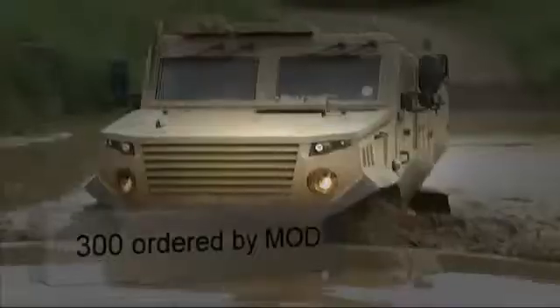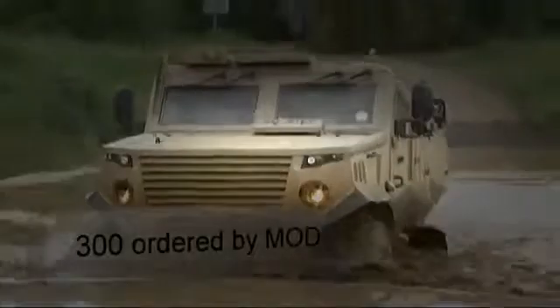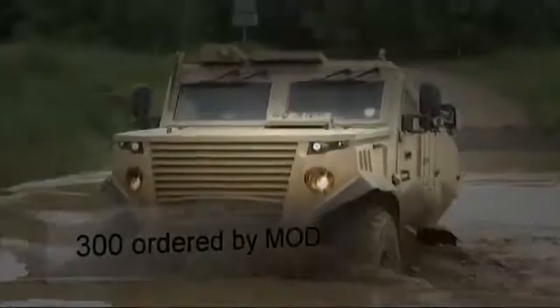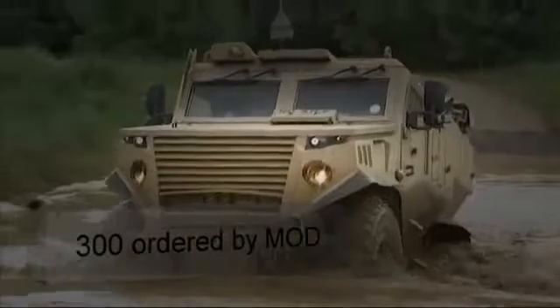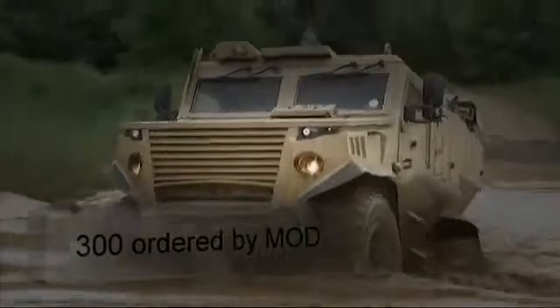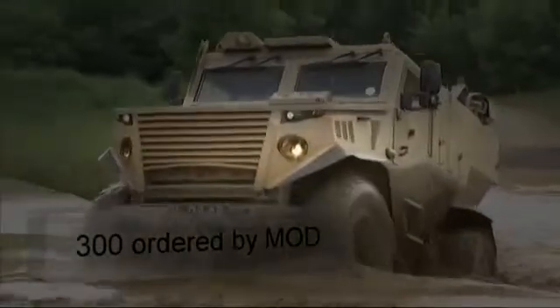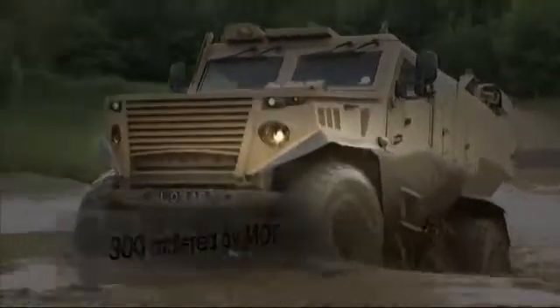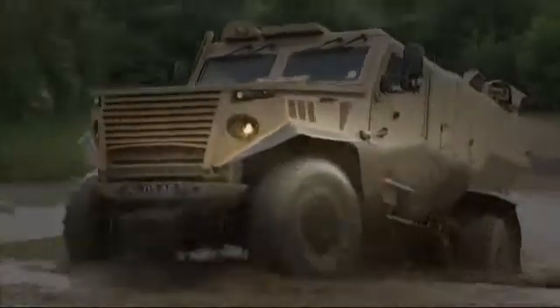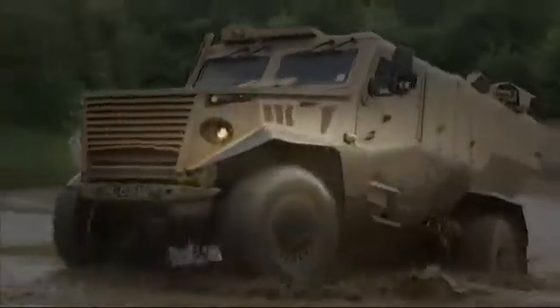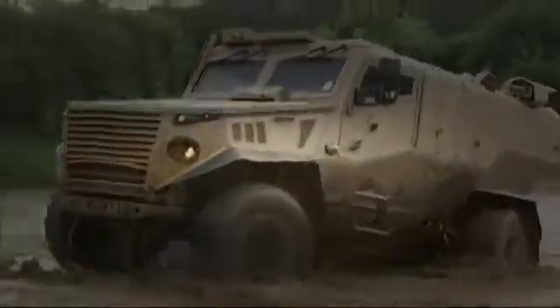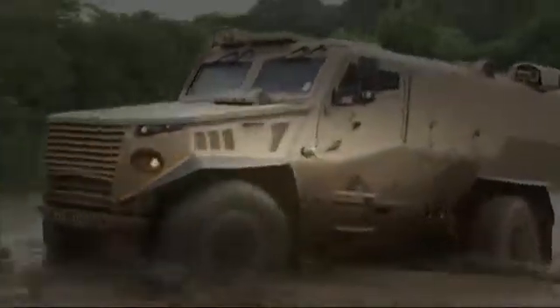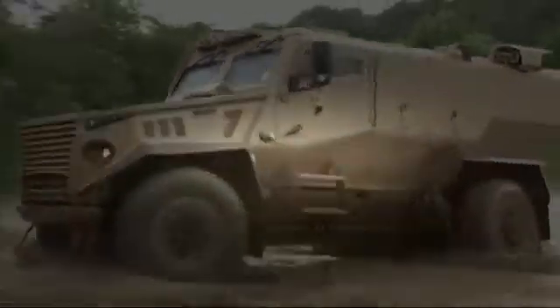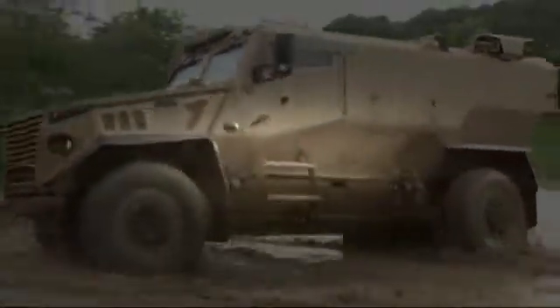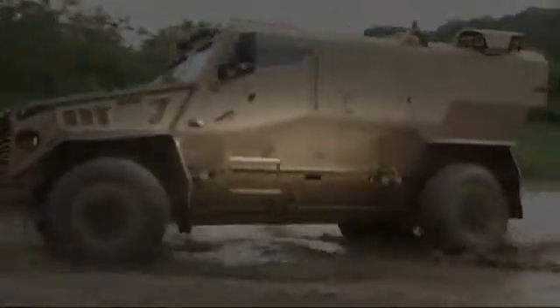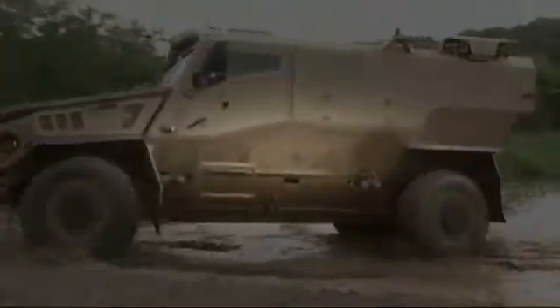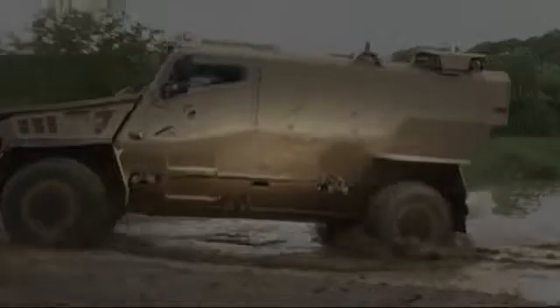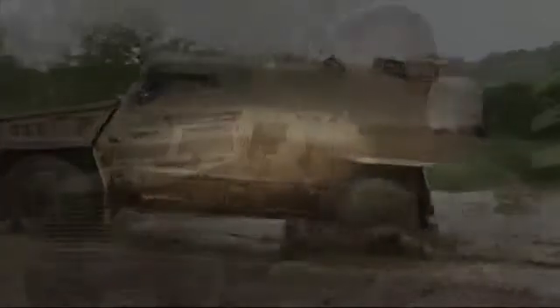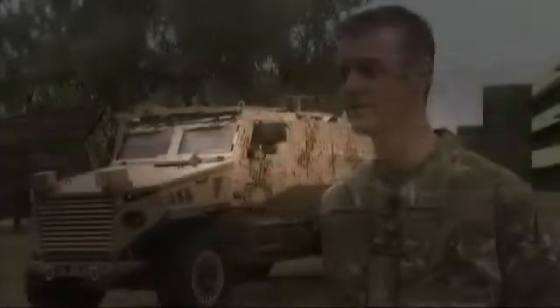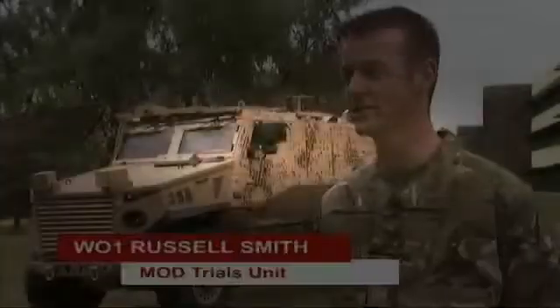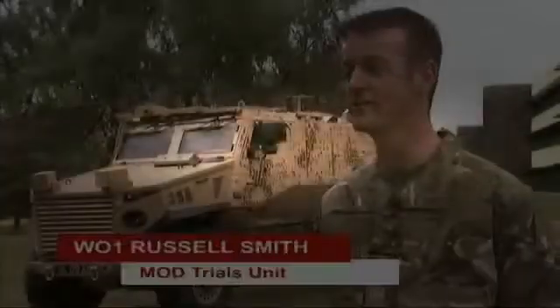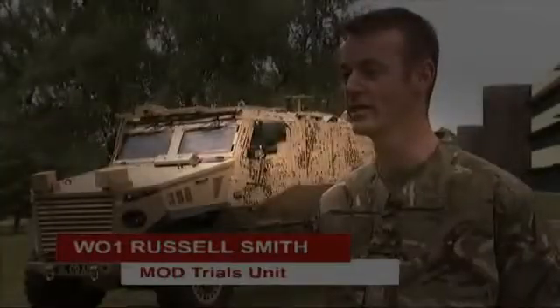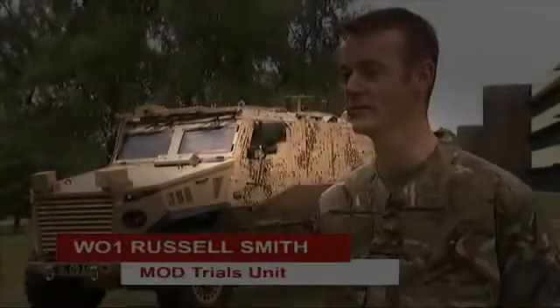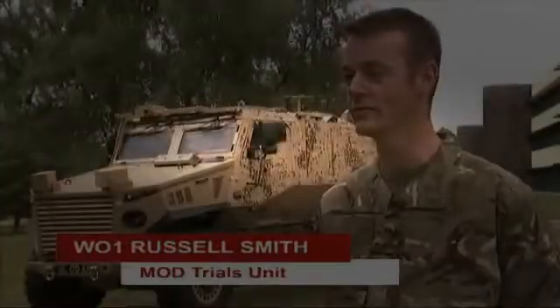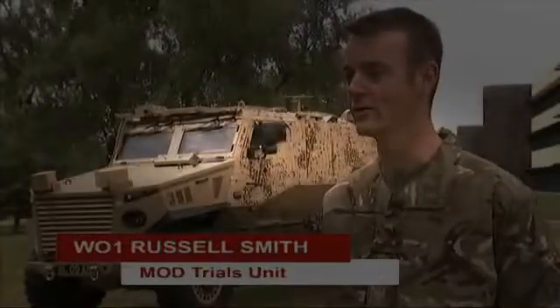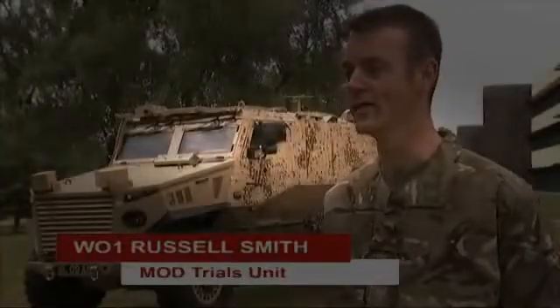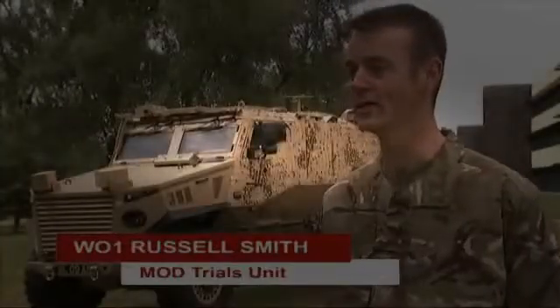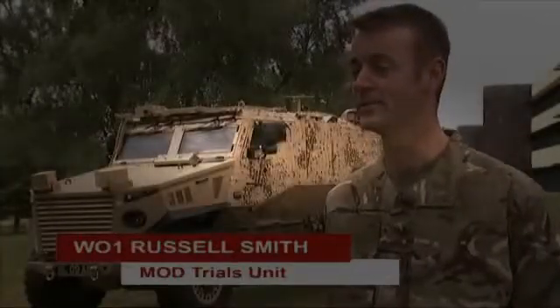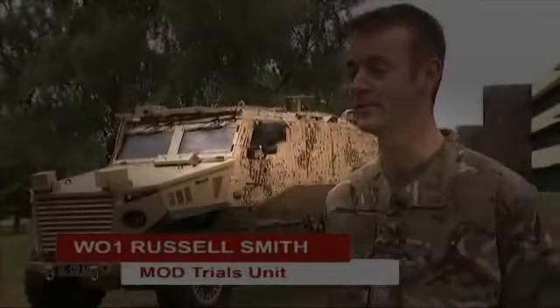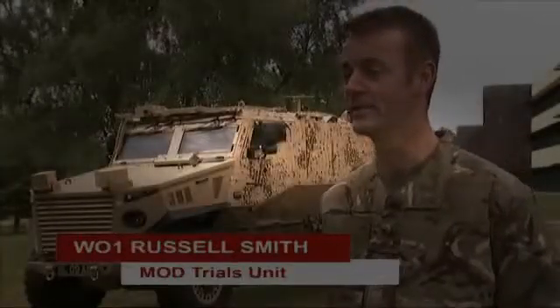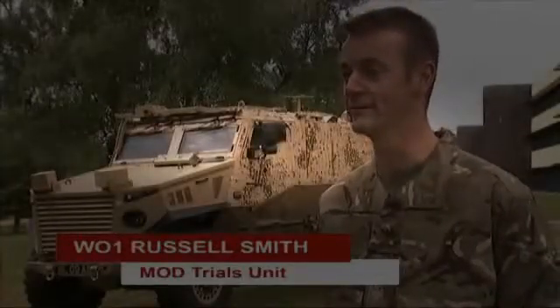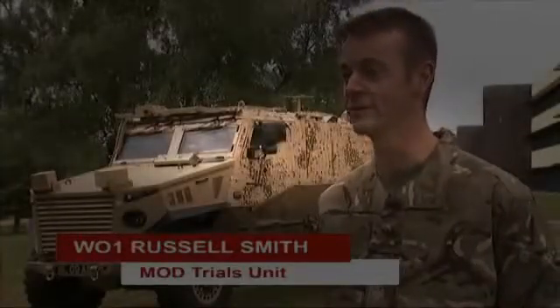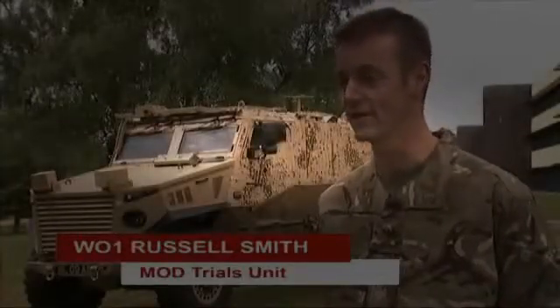The latest vehicle introduced into the Ministry of Defence is the light protective patrol vehicle, and it's been designated the name Foxhound.